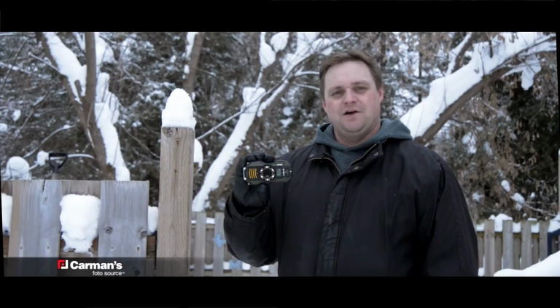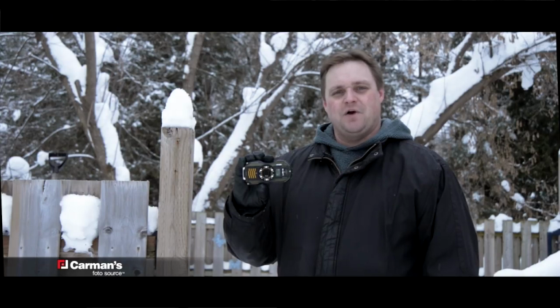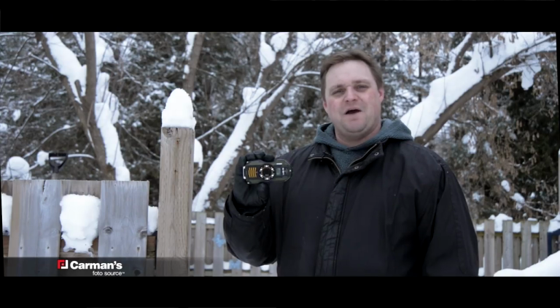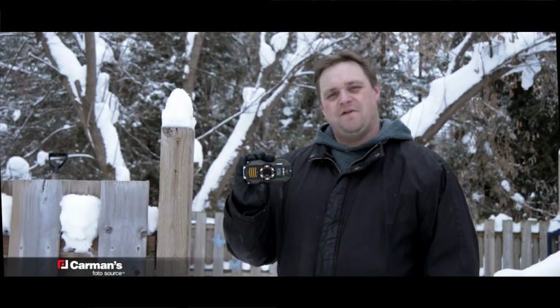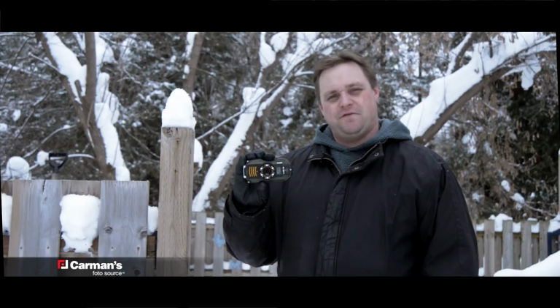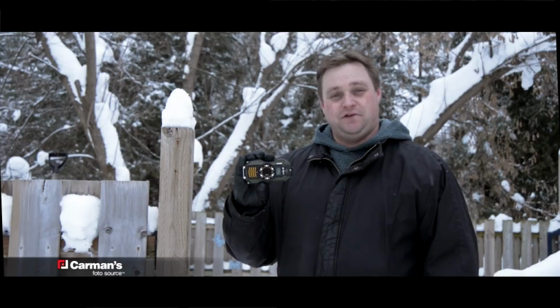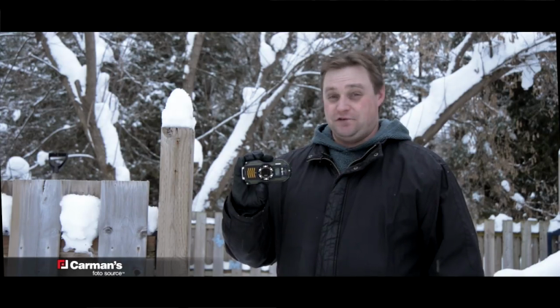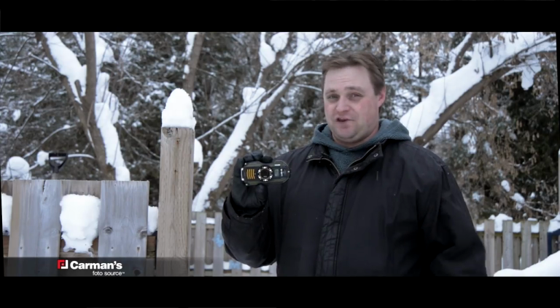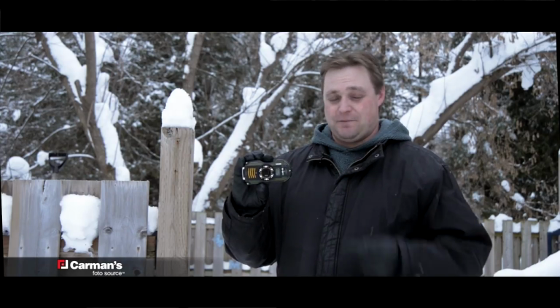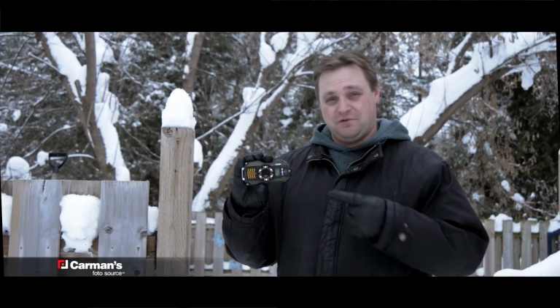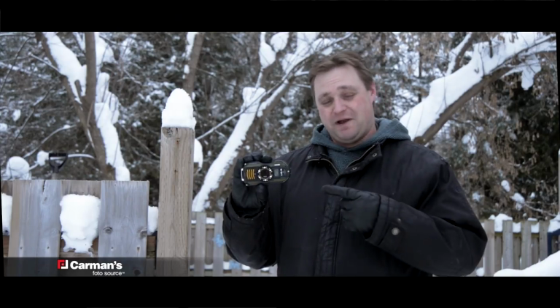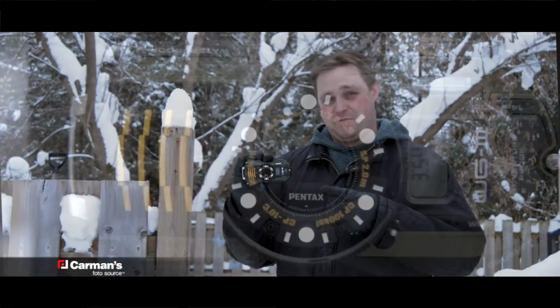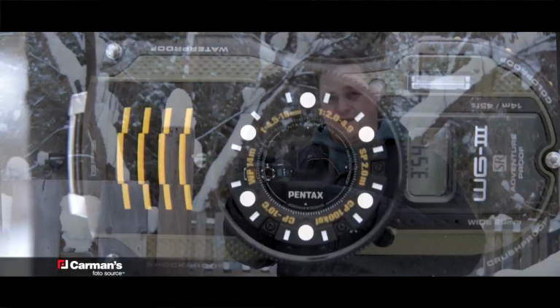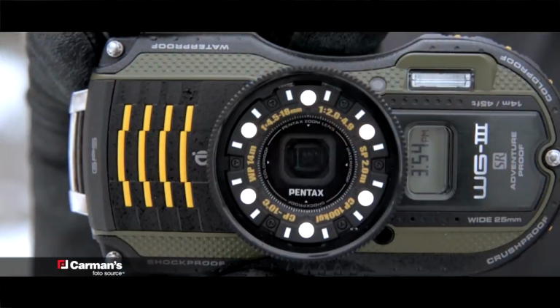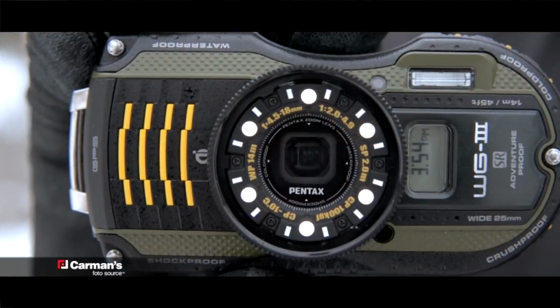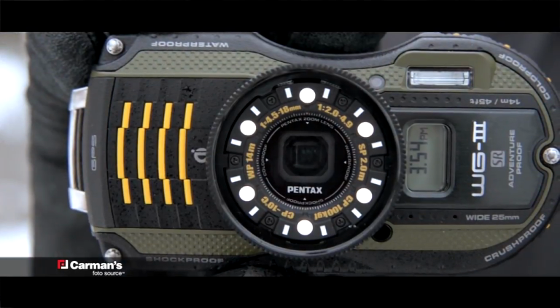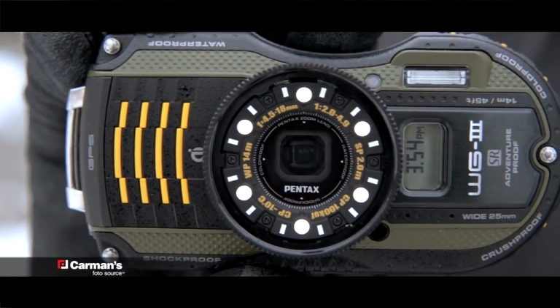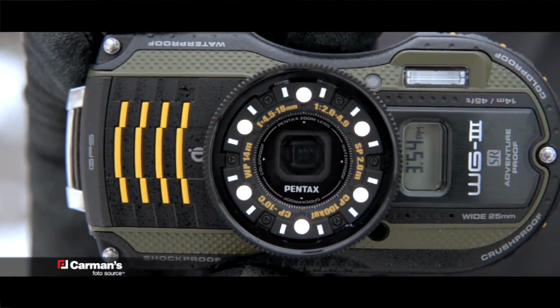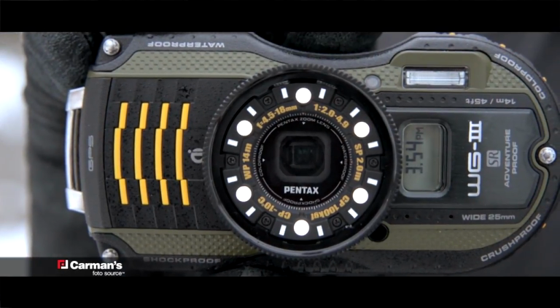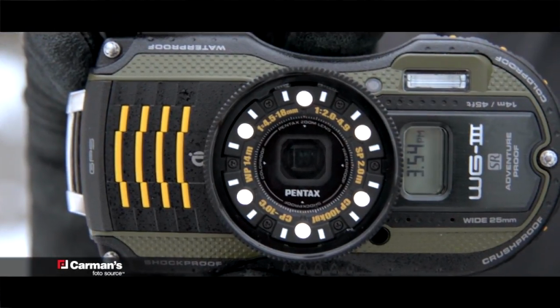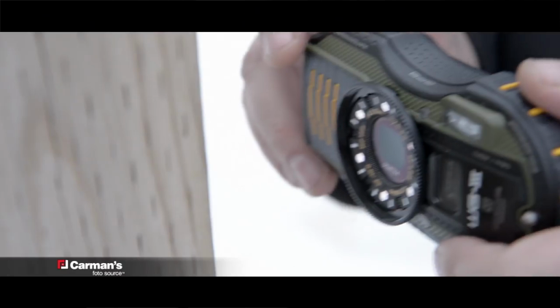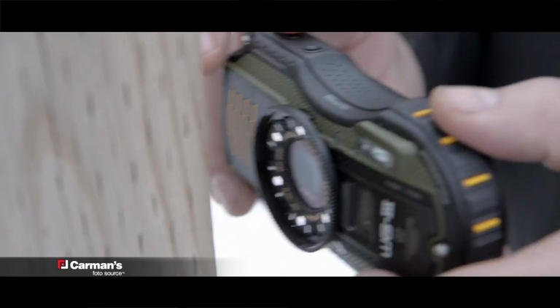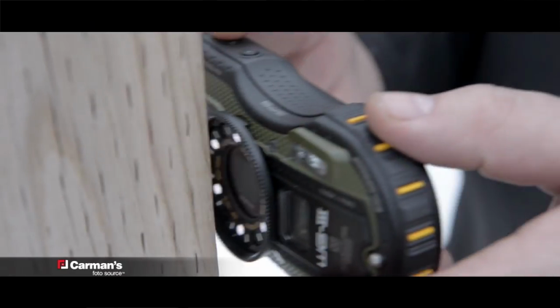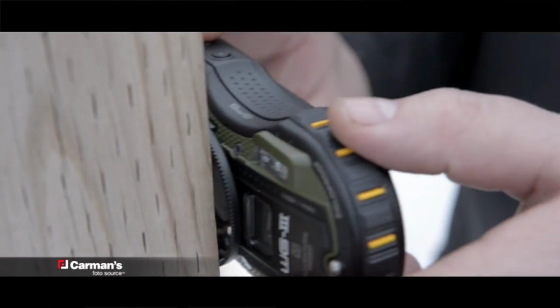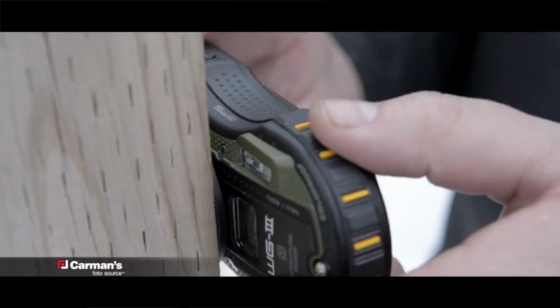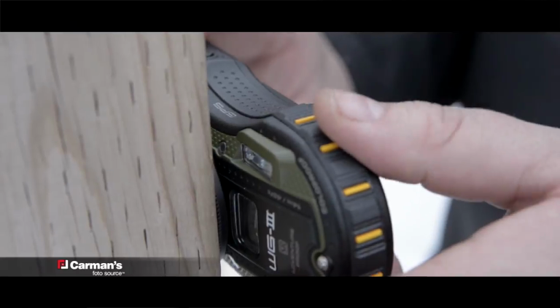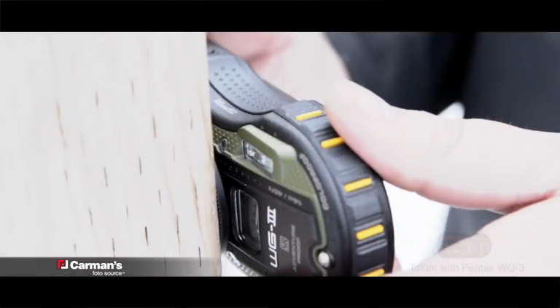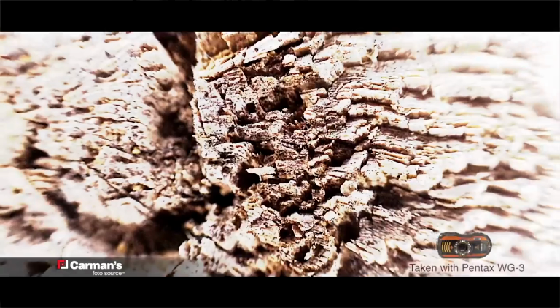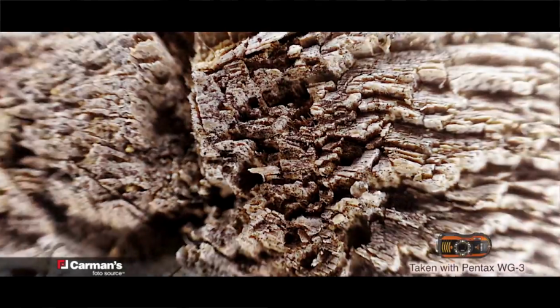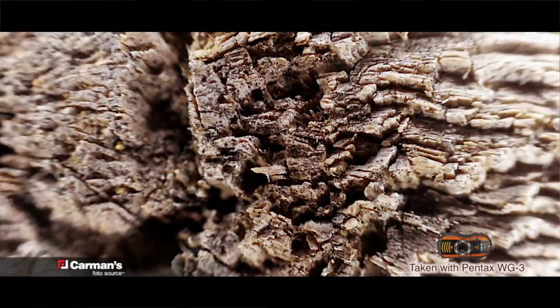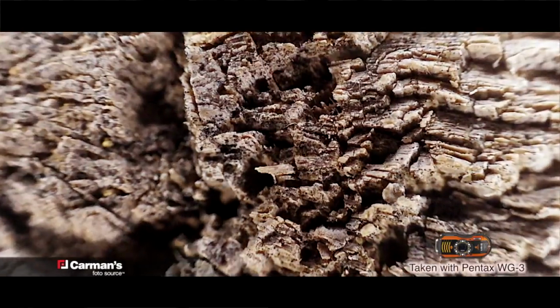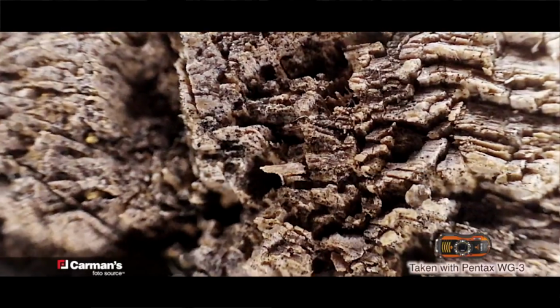One of my favorite features of this camera is the Micro Macro. It allows you to get as close as one centimeter to the subject.